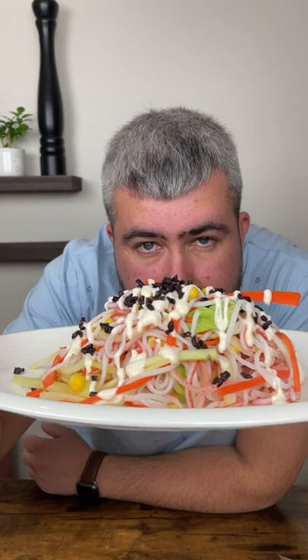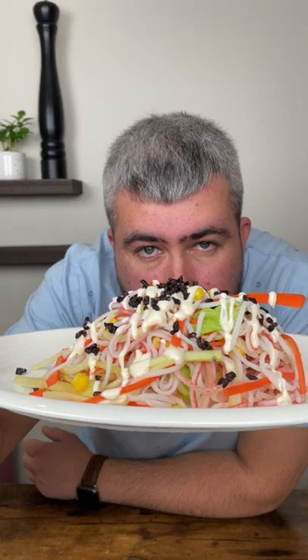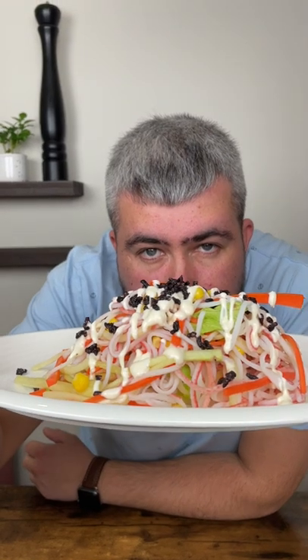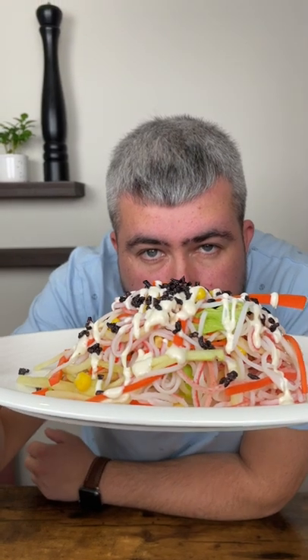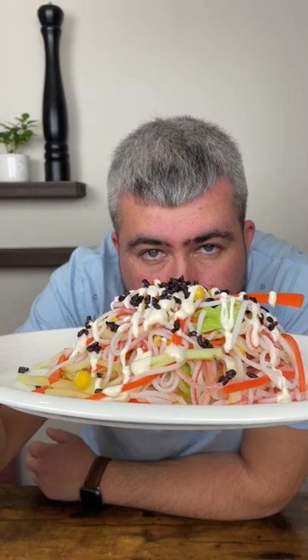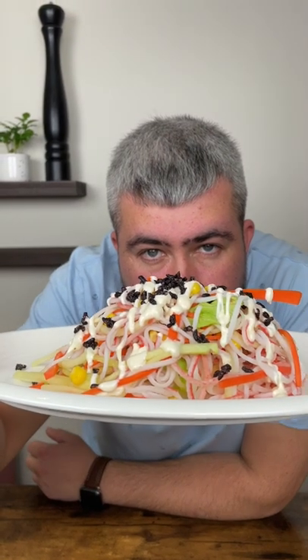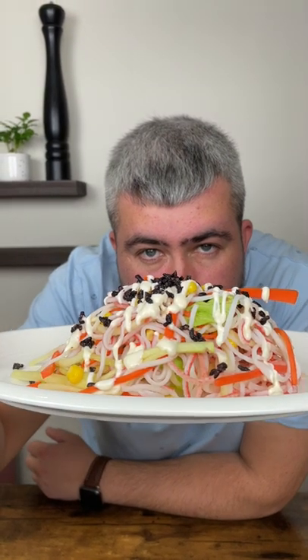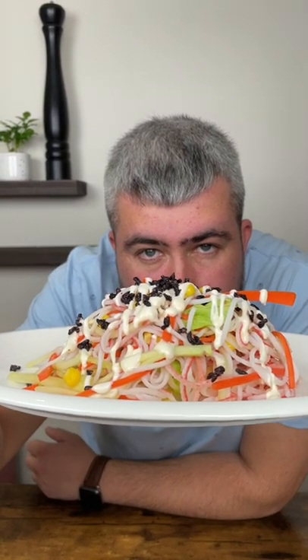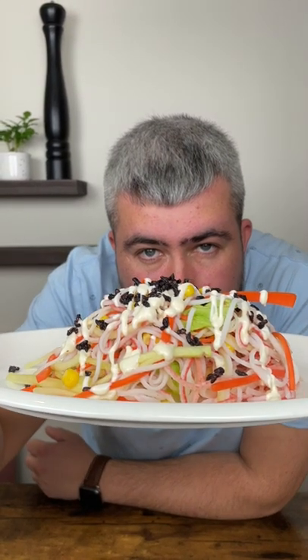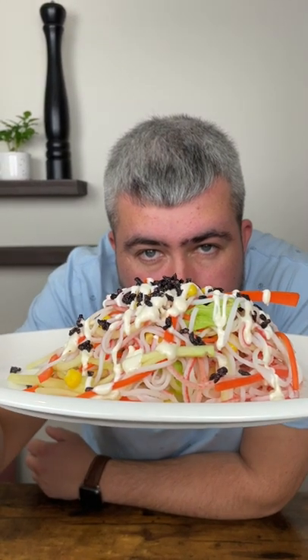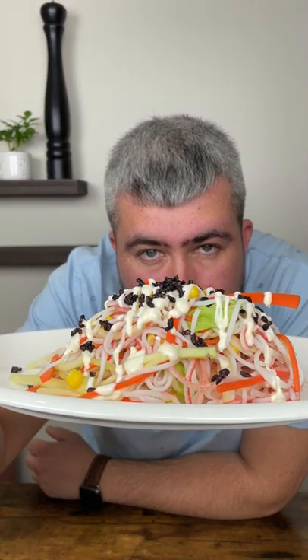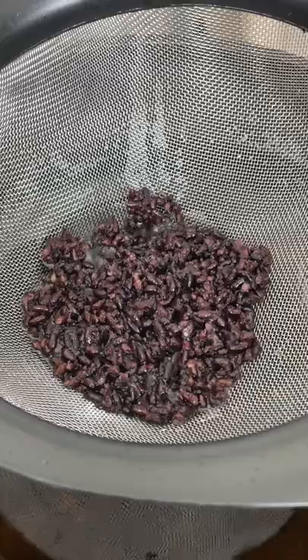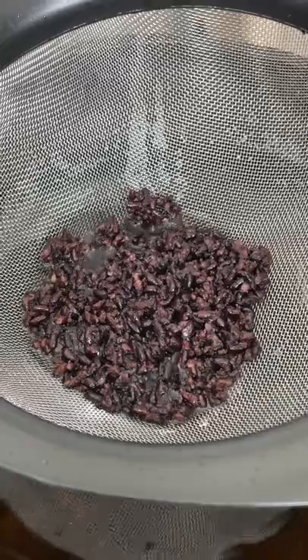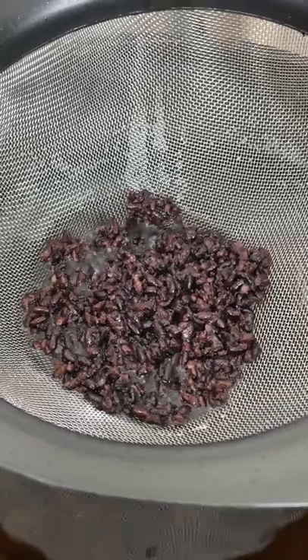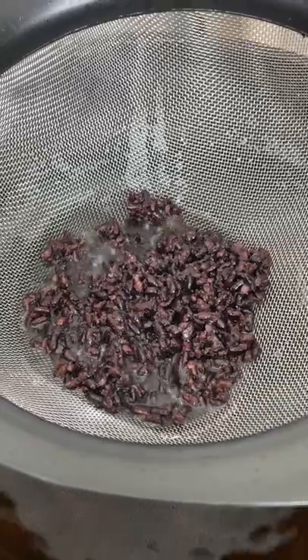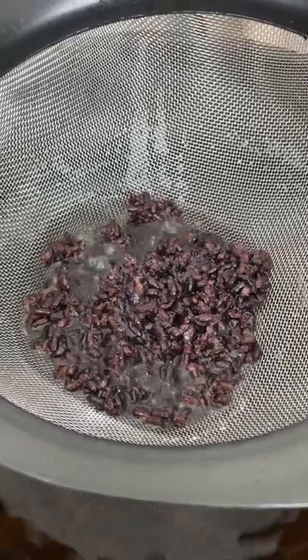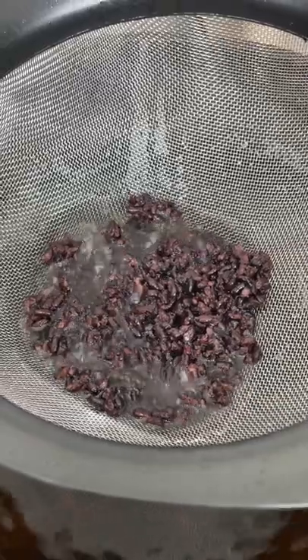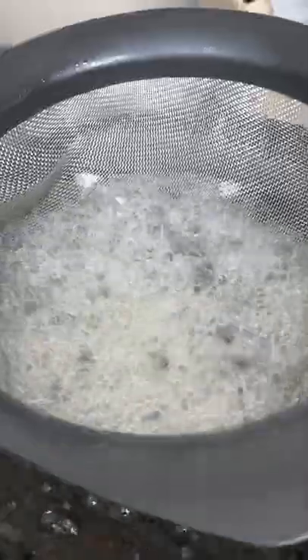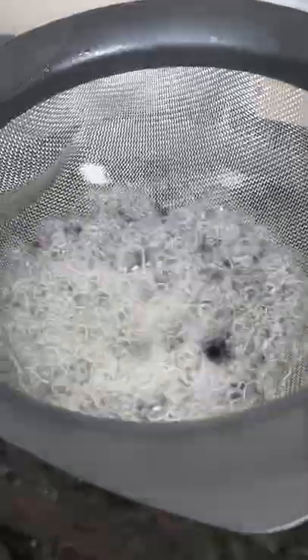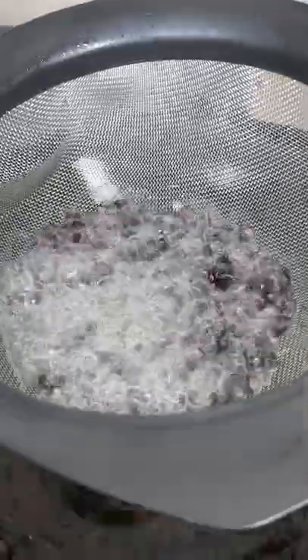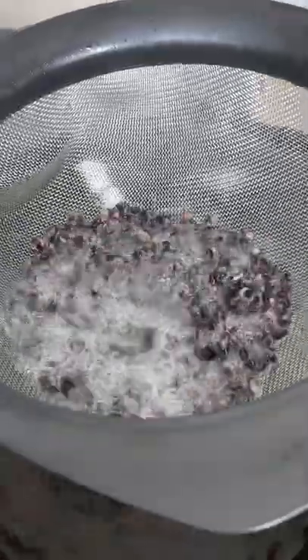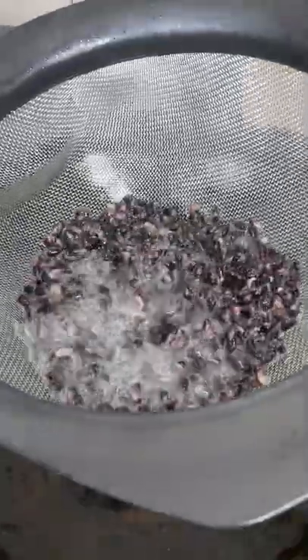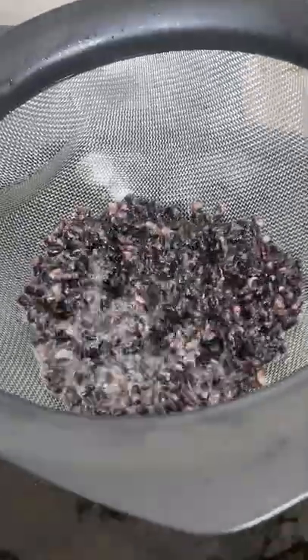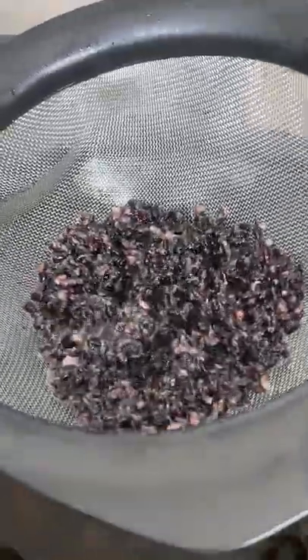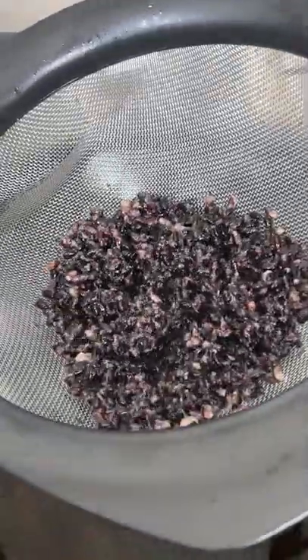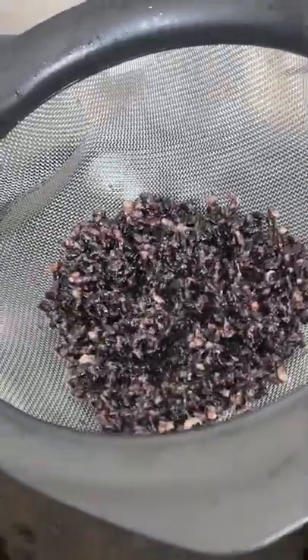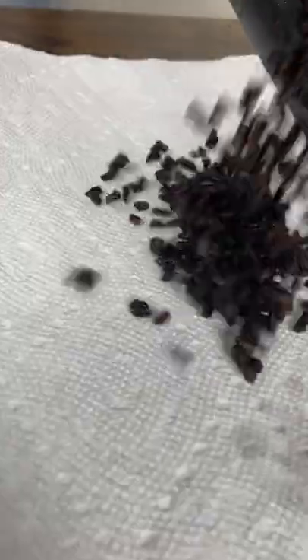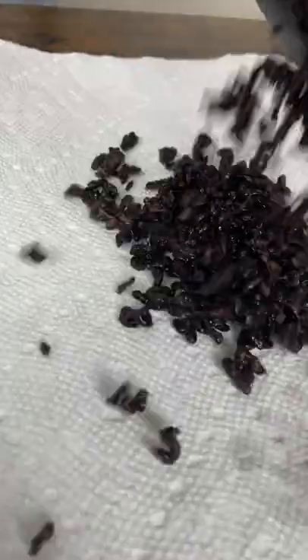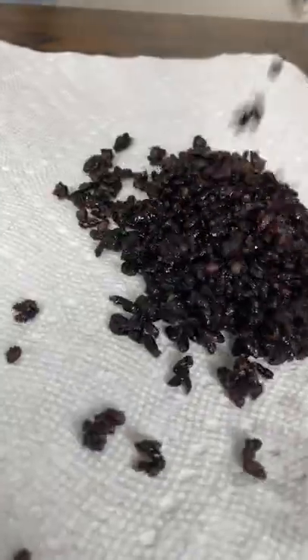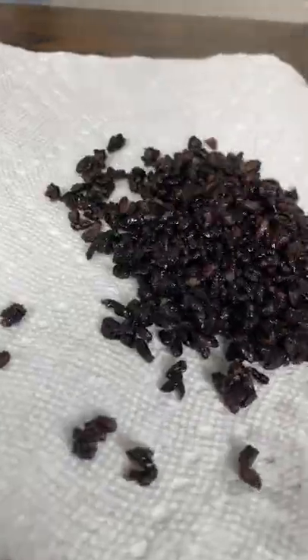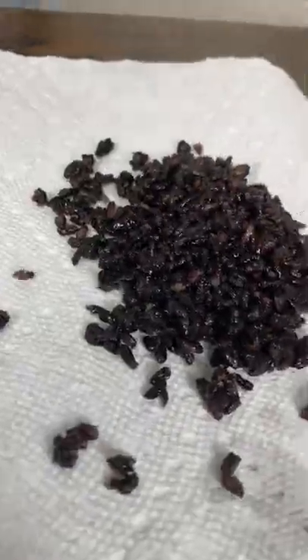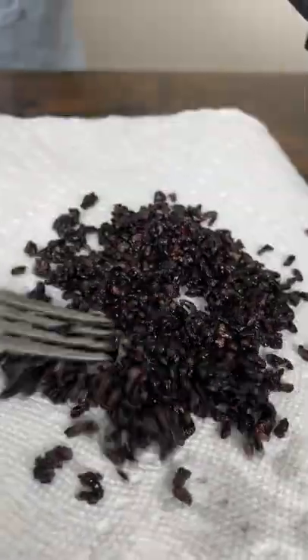Let's make crab salad. Fry black rice for one minute and place on paper towel.